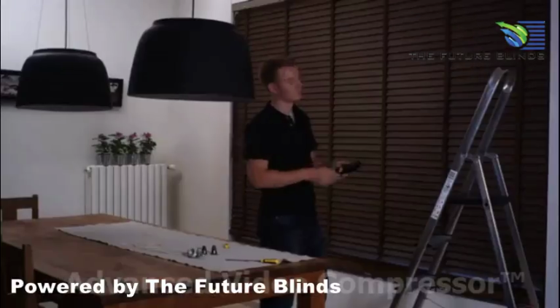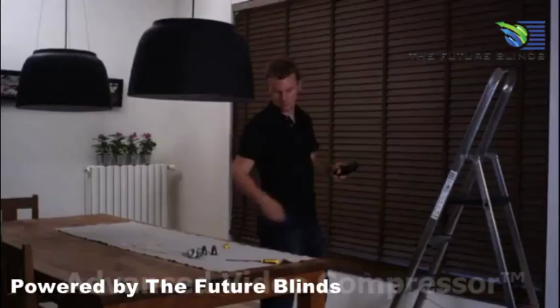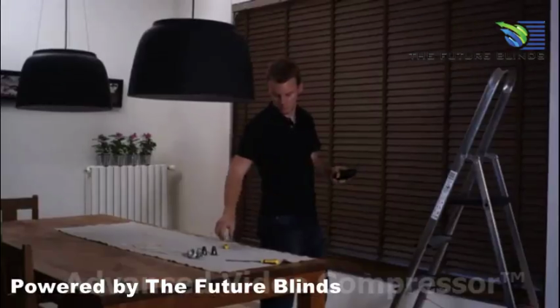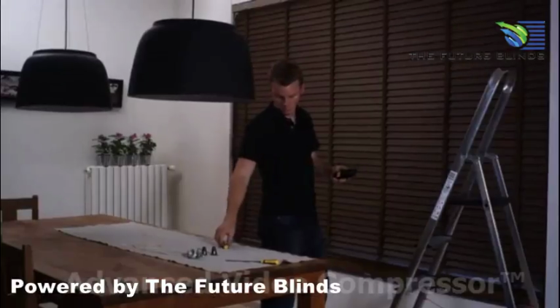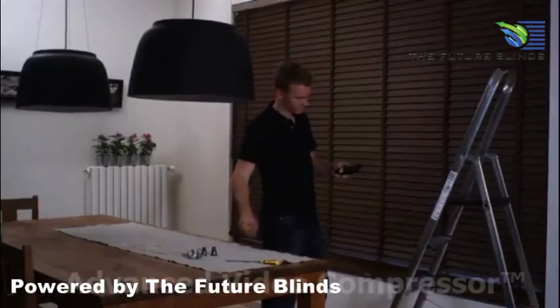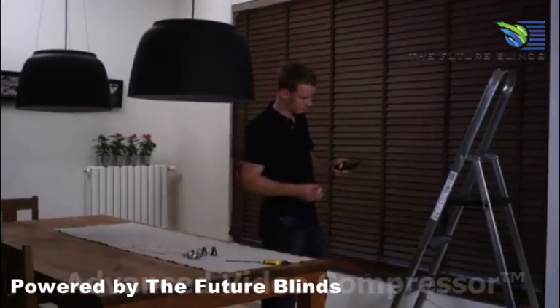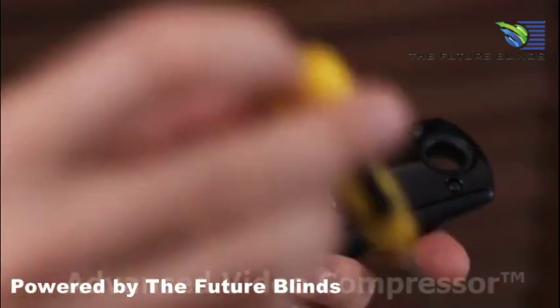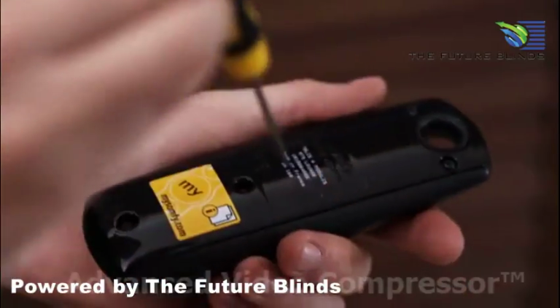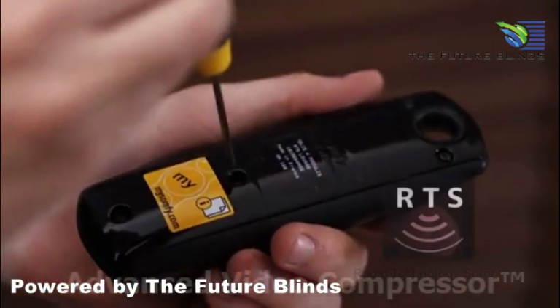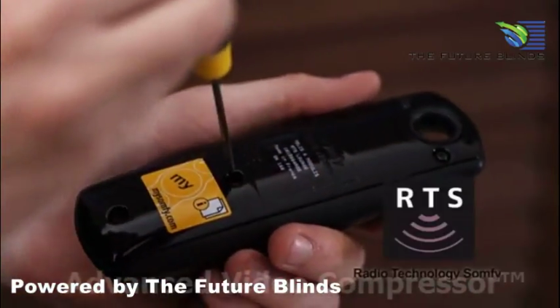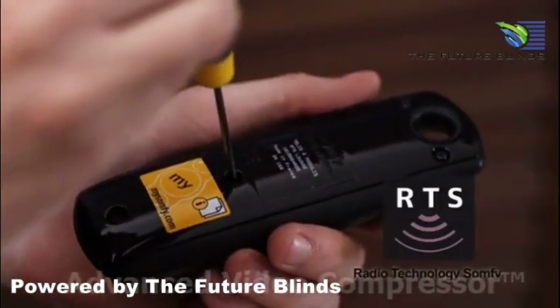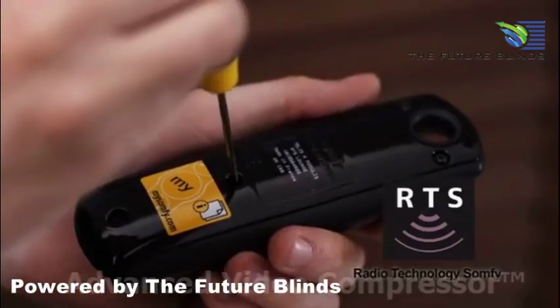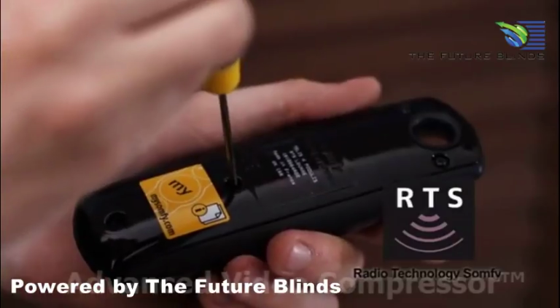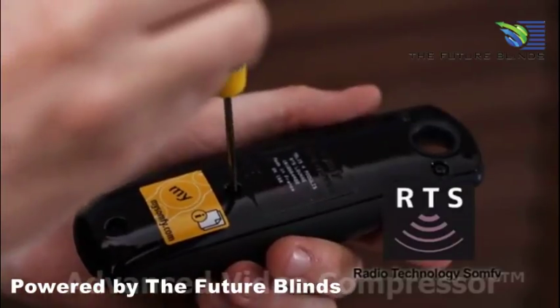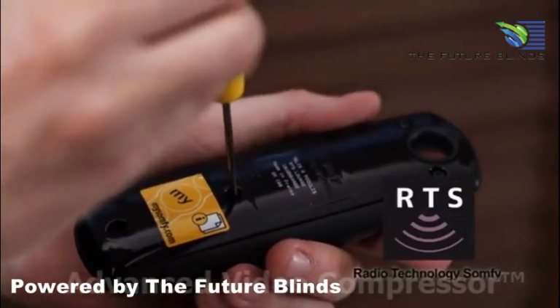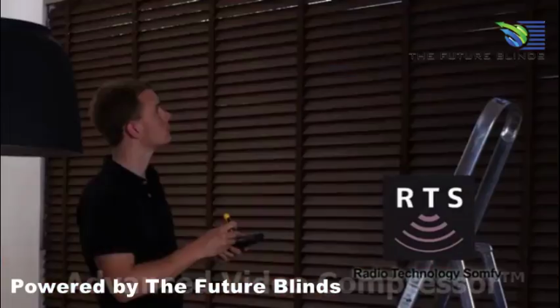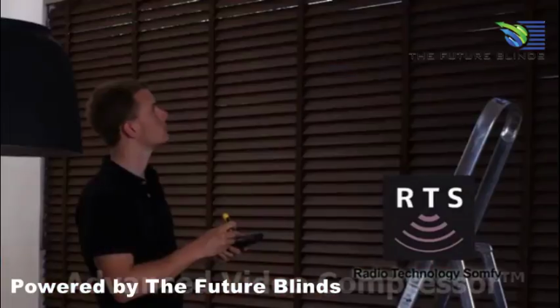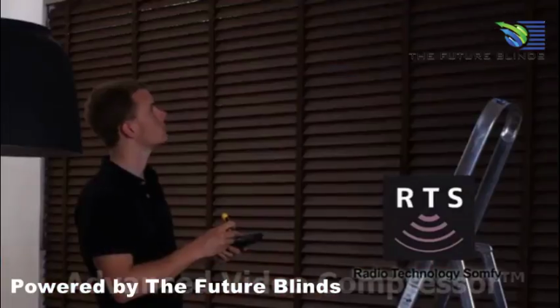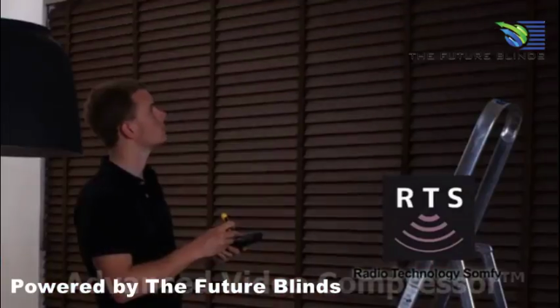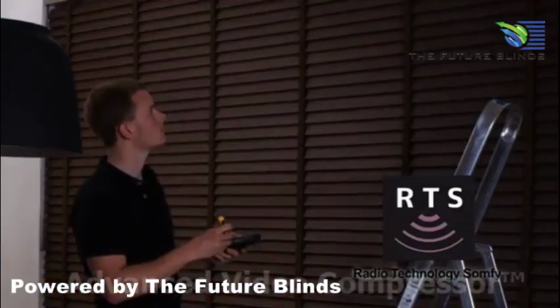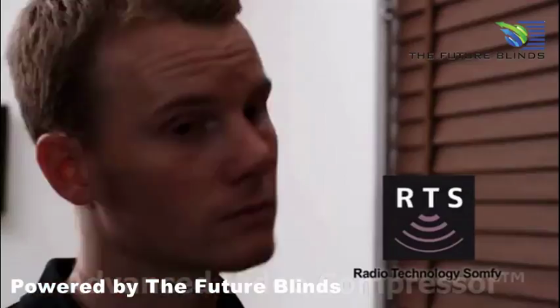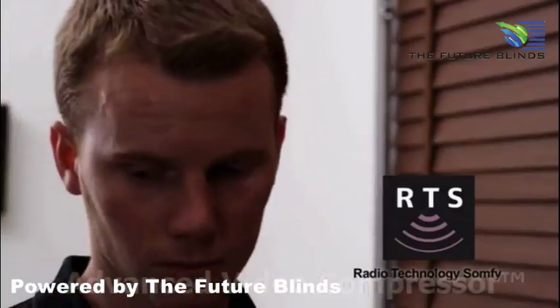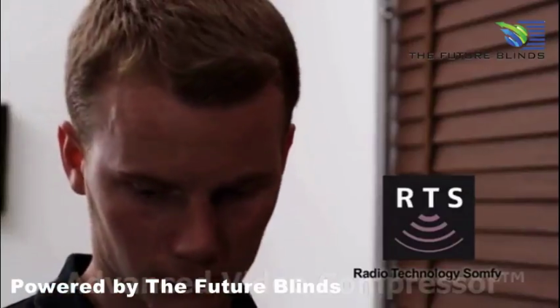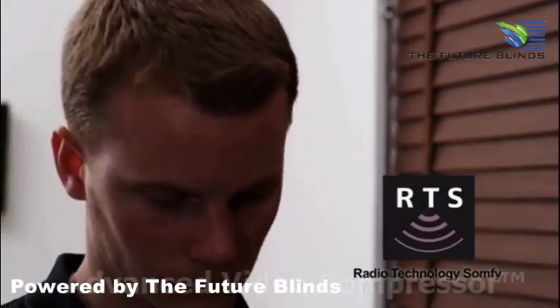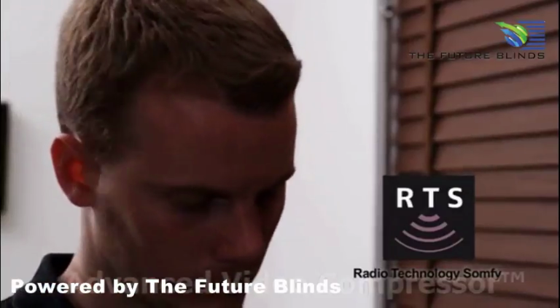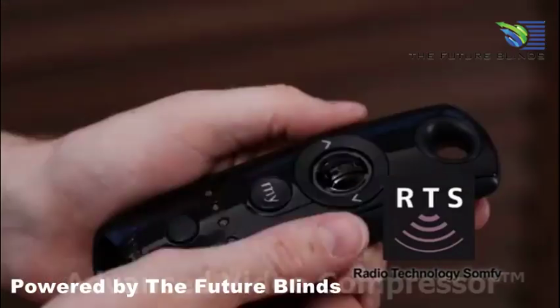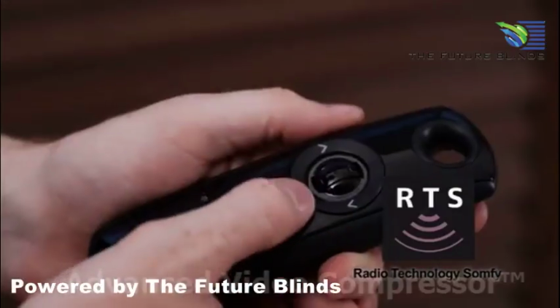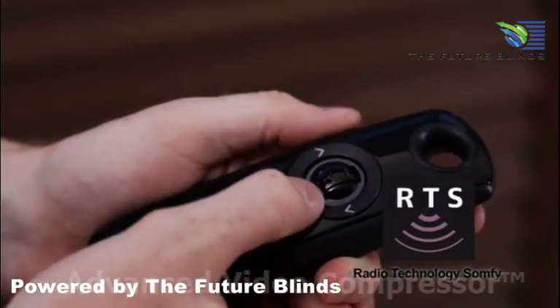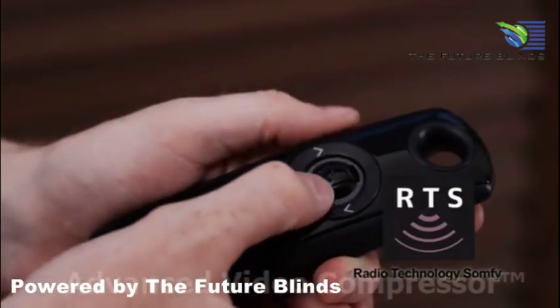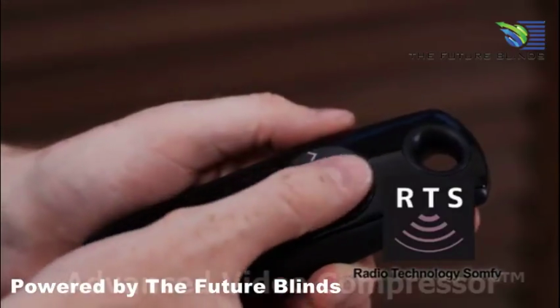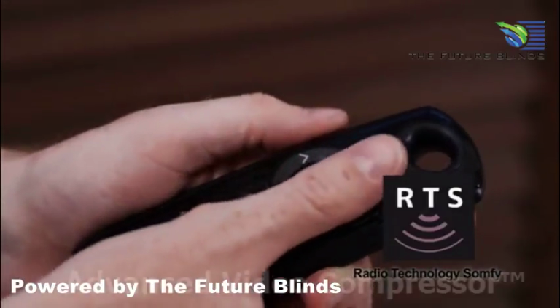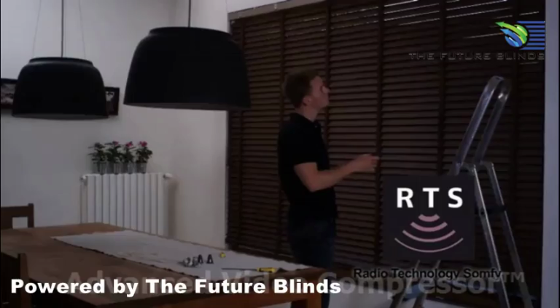It's controlled via Radio Technology Somfy, a wireless radio transmission technology that has proved its reliability over 4 million installations.